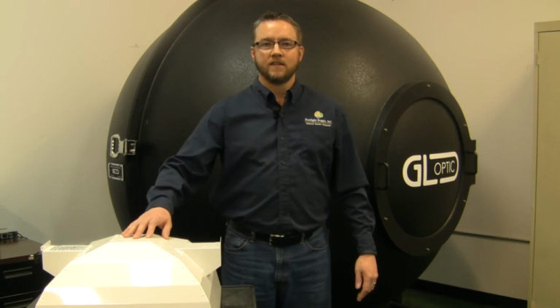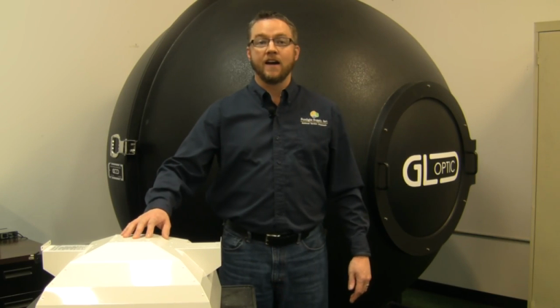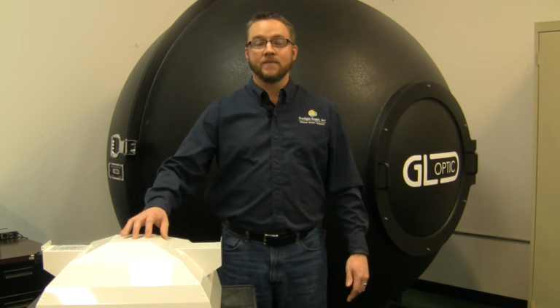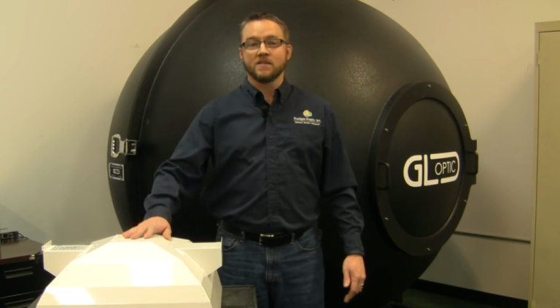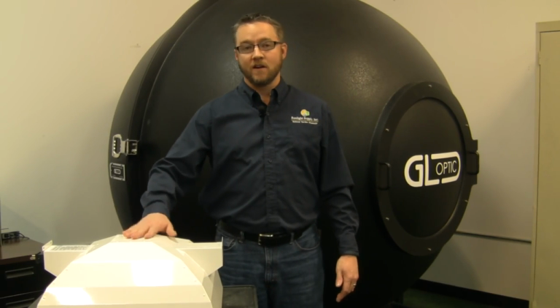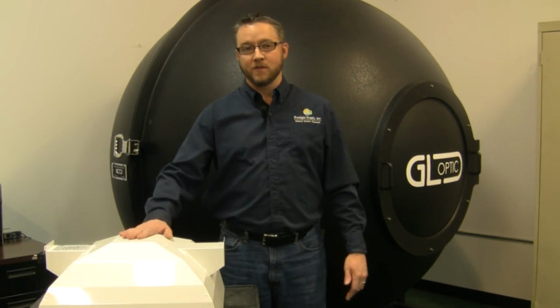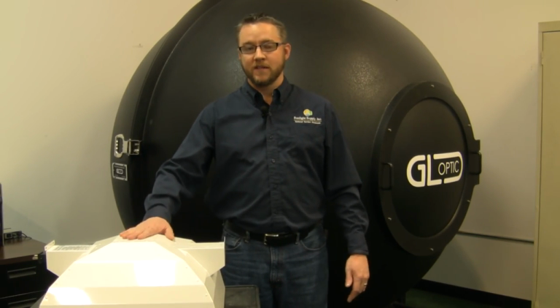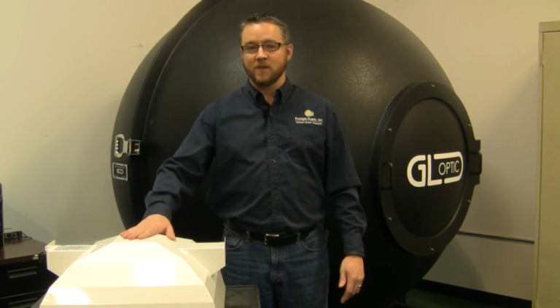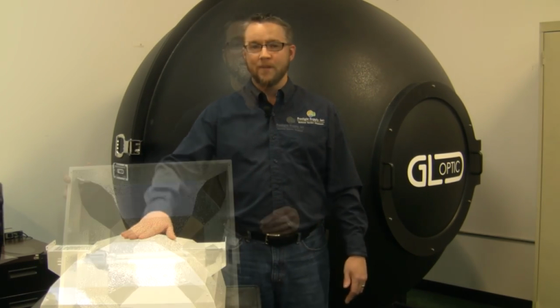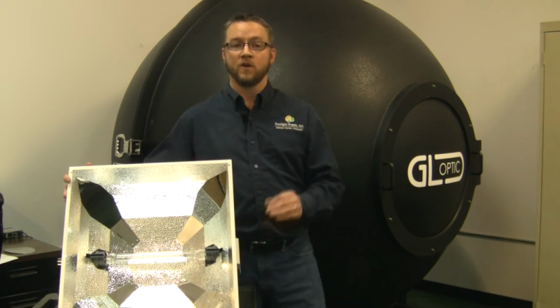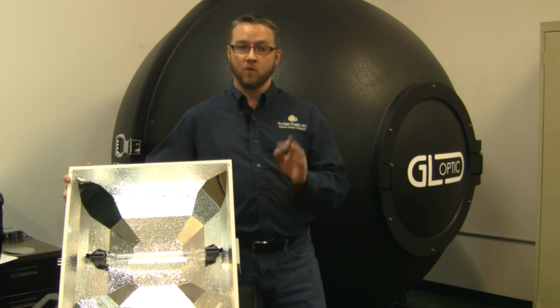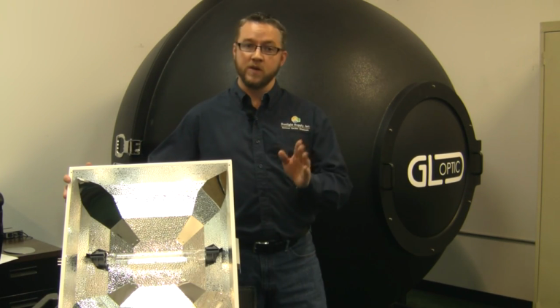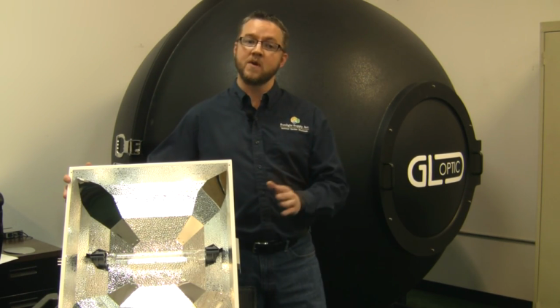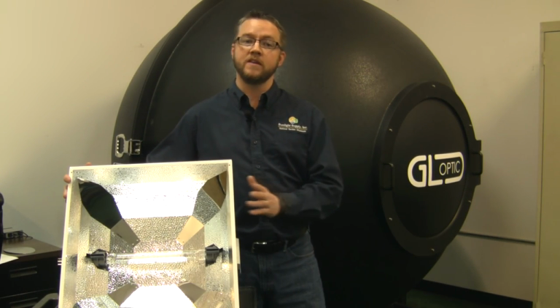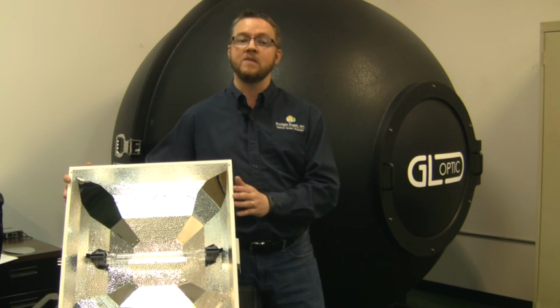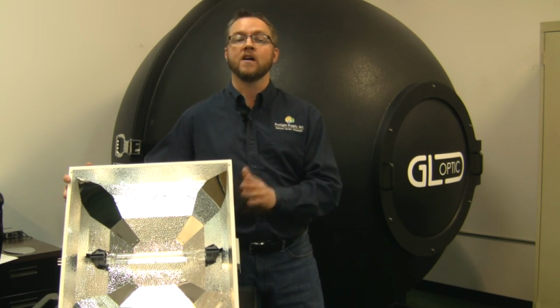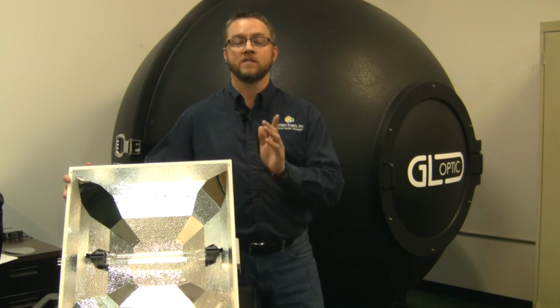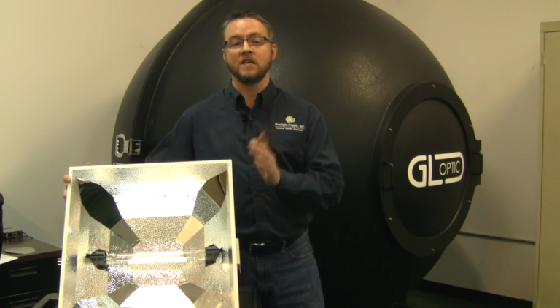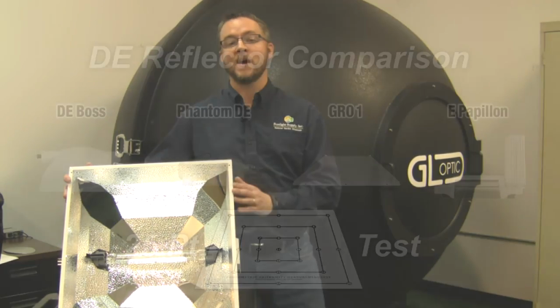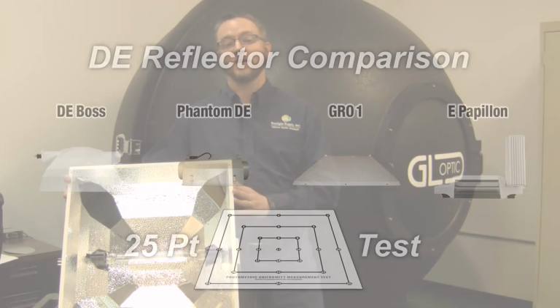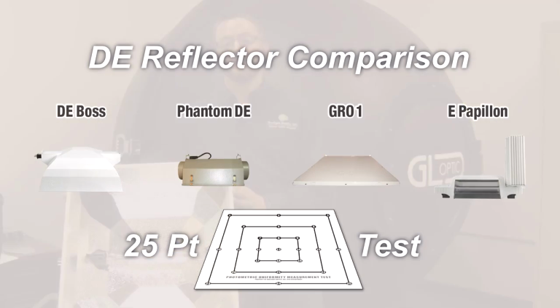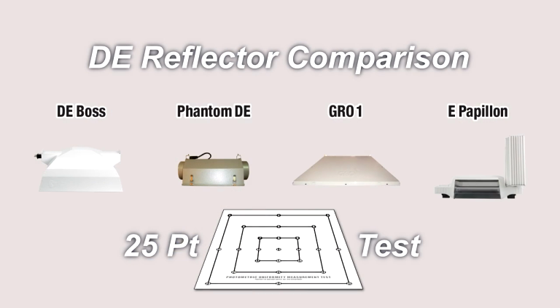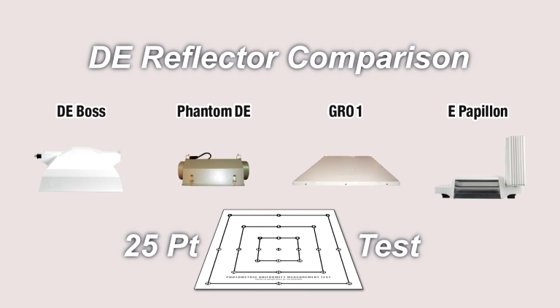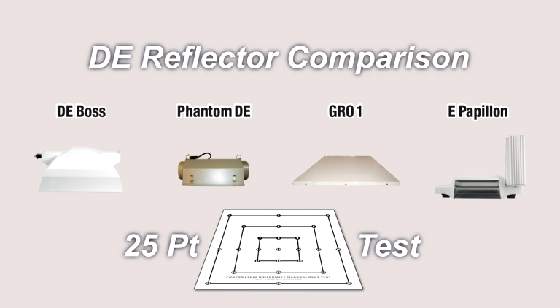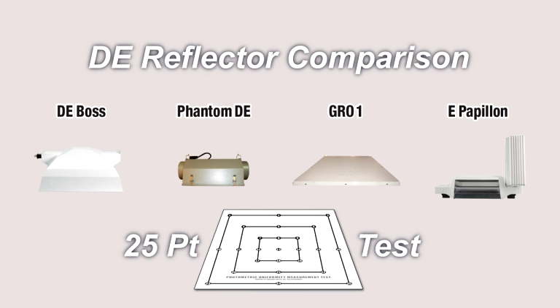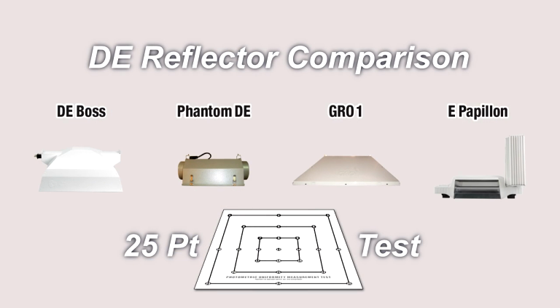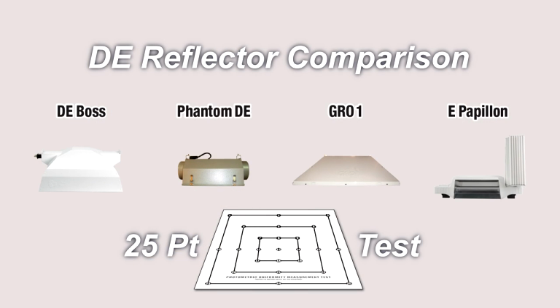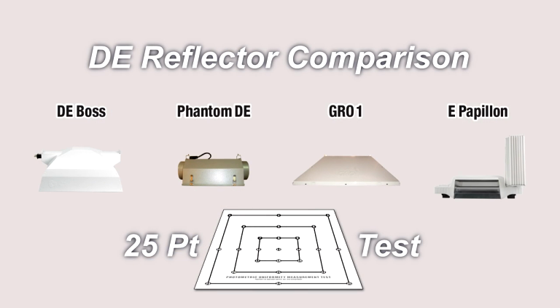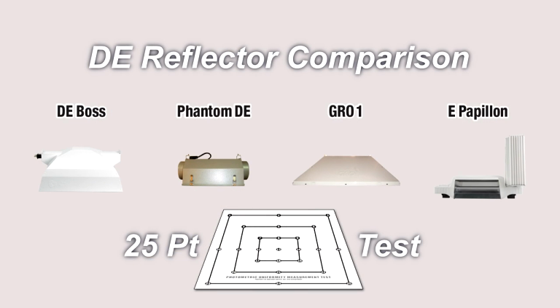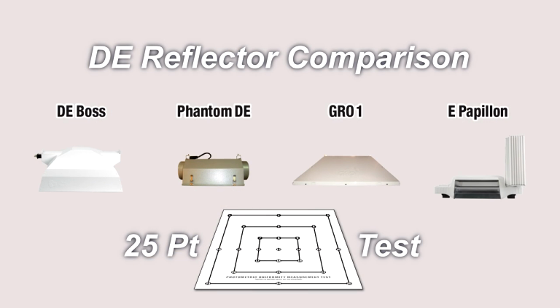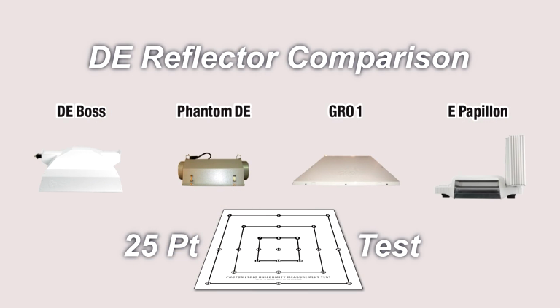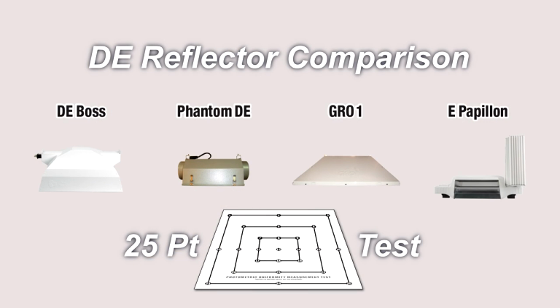Hi, this is Ken Garver from Sunlight Supply. We're going to compare the DE Boss to the Phantom DE, Grow One, and E-Papillon reflectors.